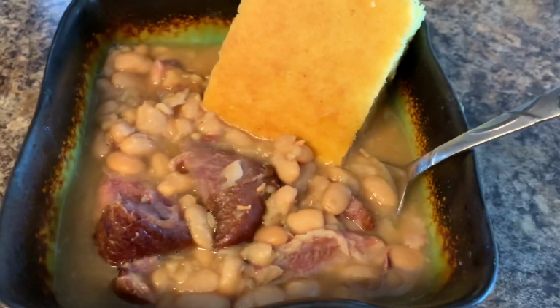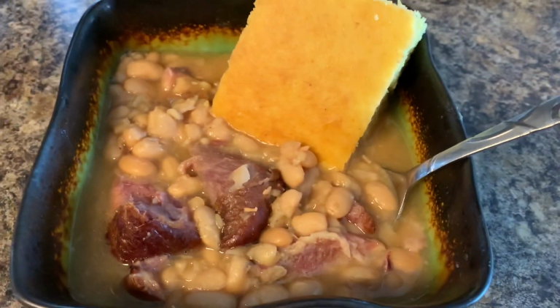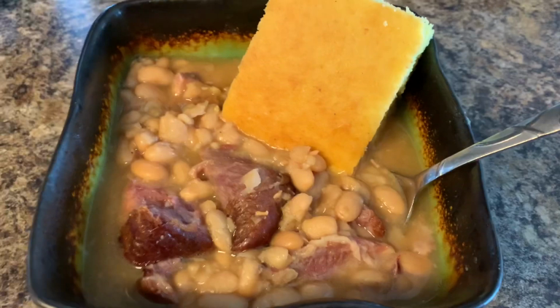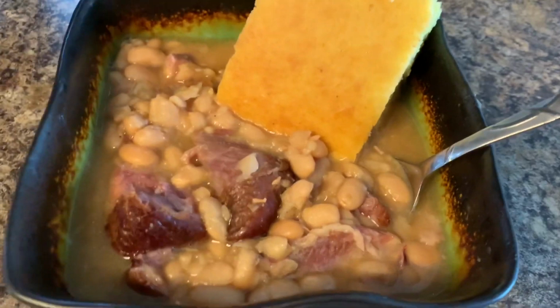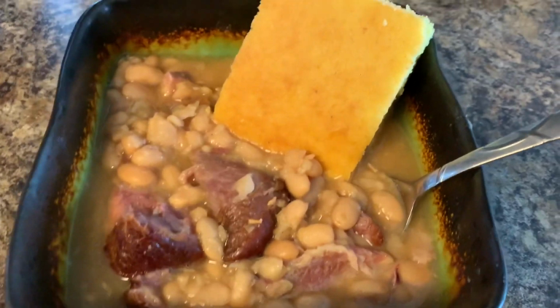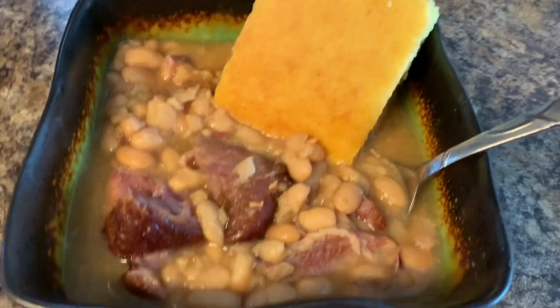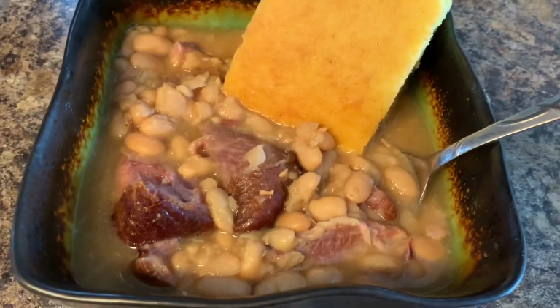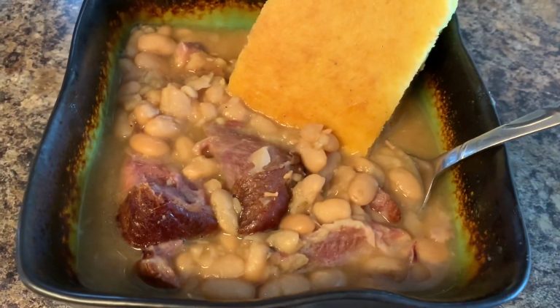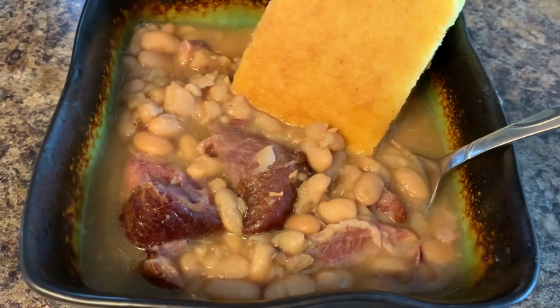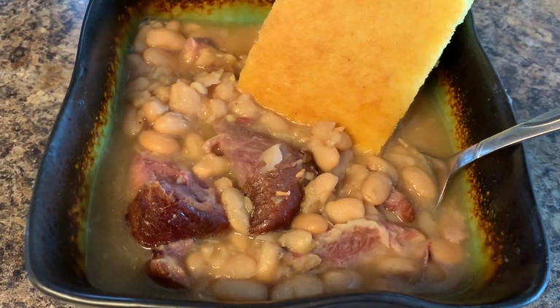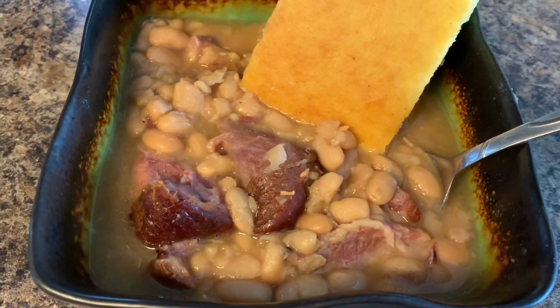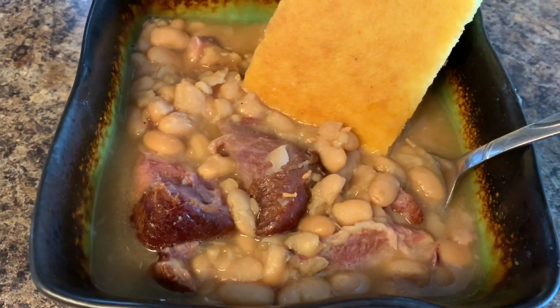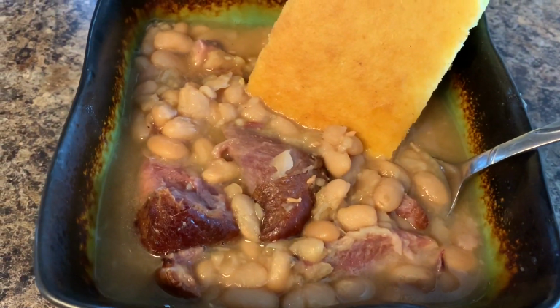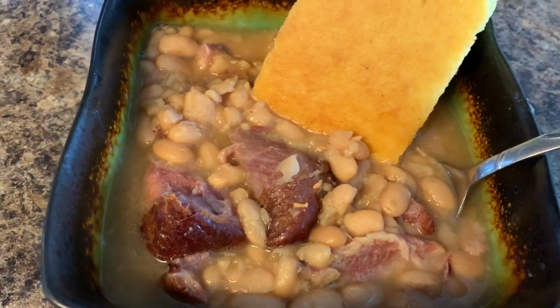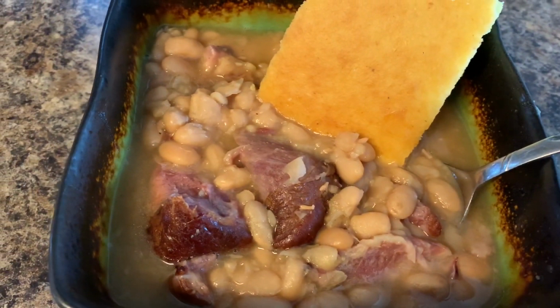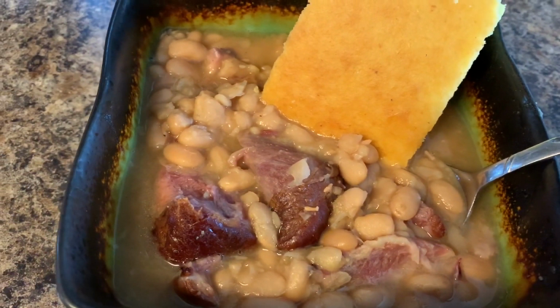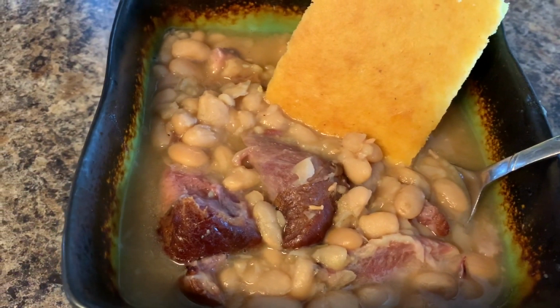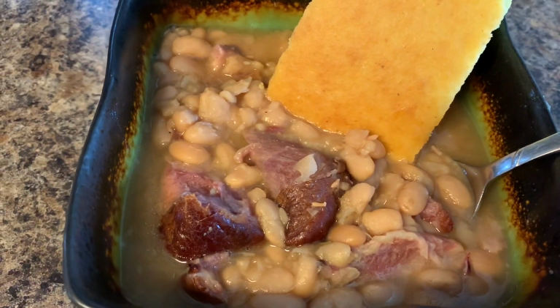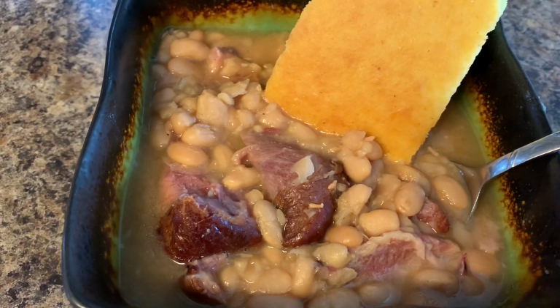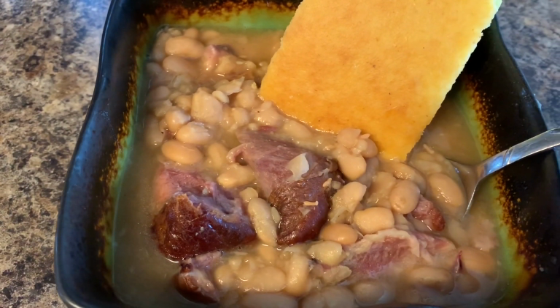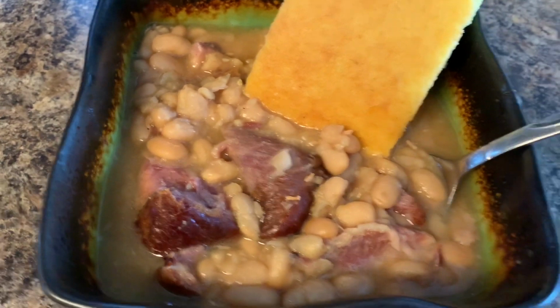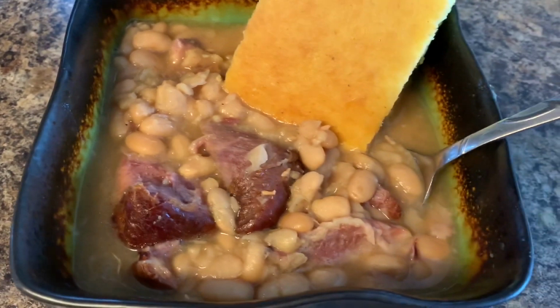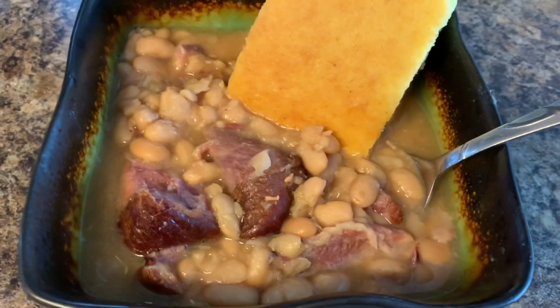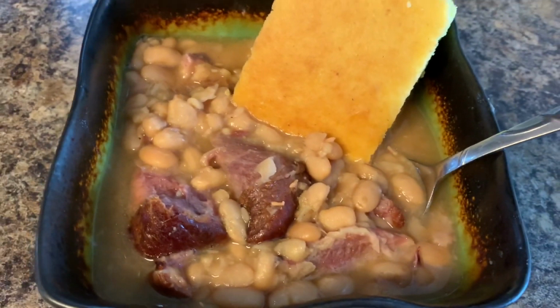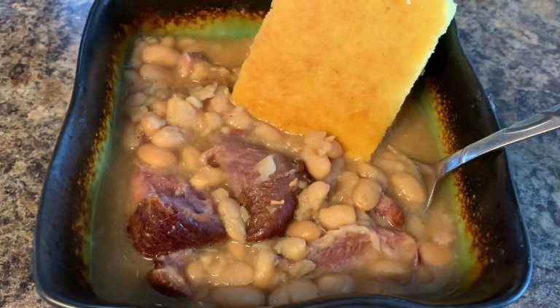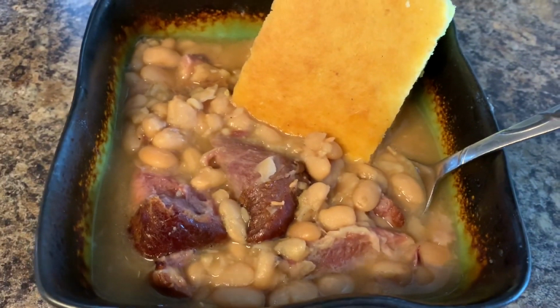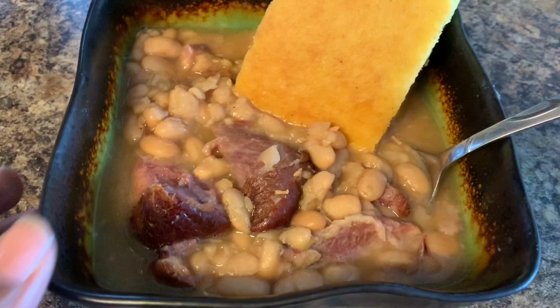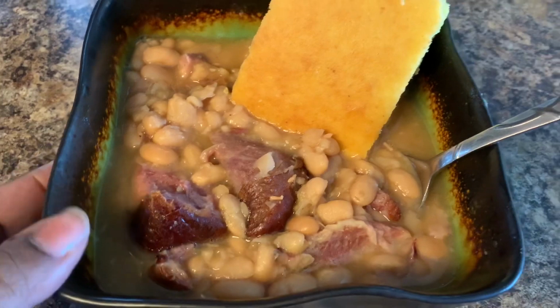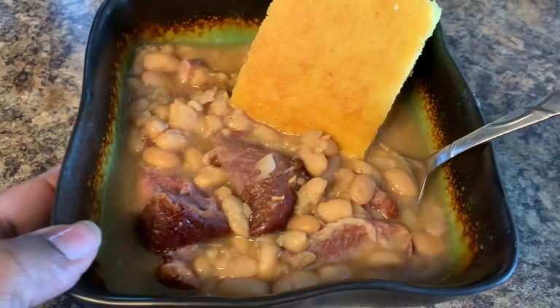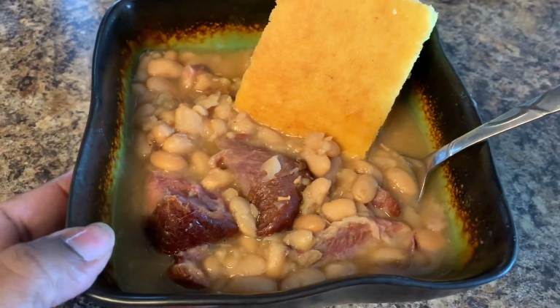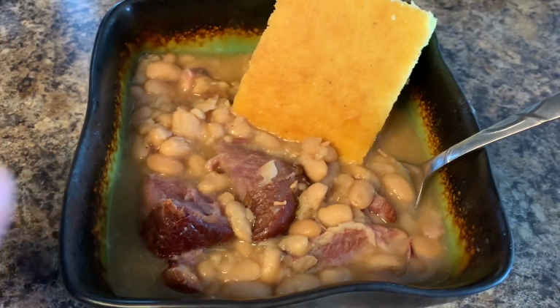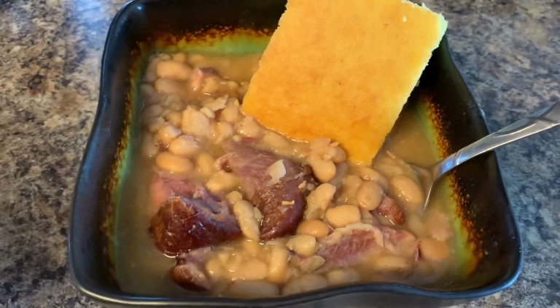I haven't tried to cook any black-eyed peas in here because usually I buy frozen black-eyed peas anyway.